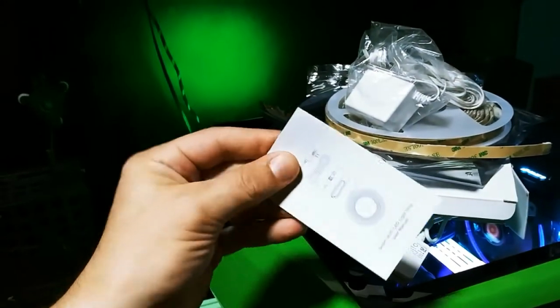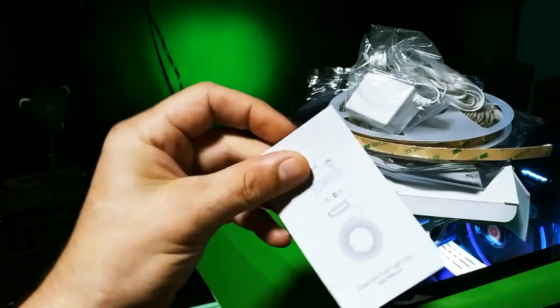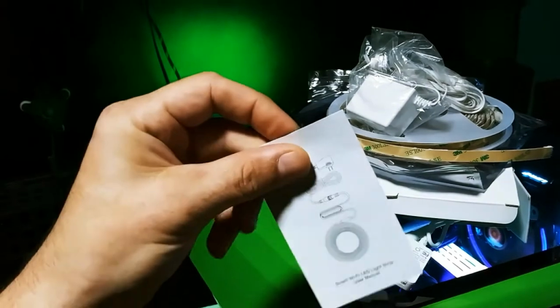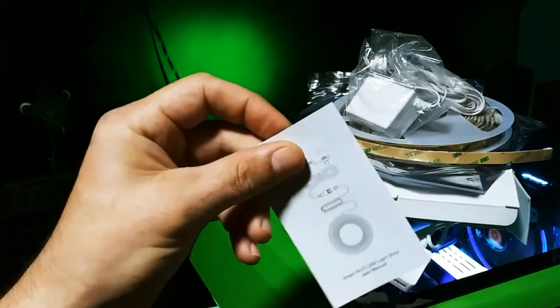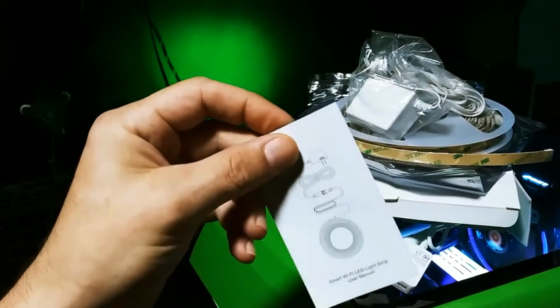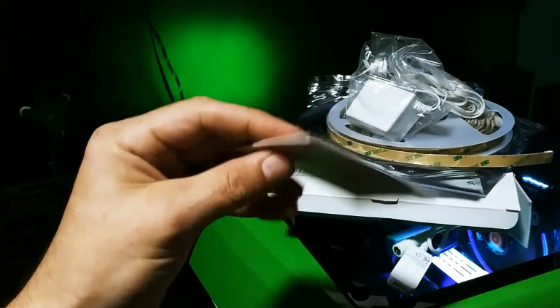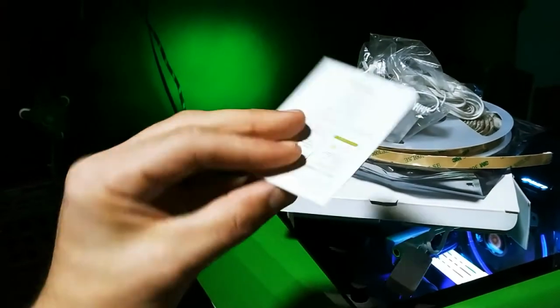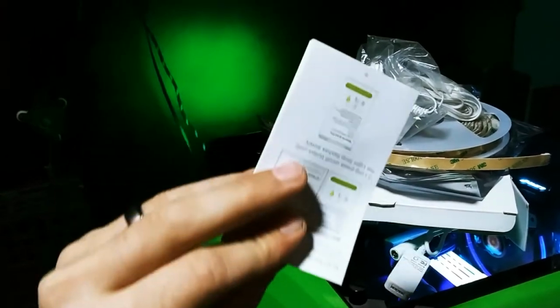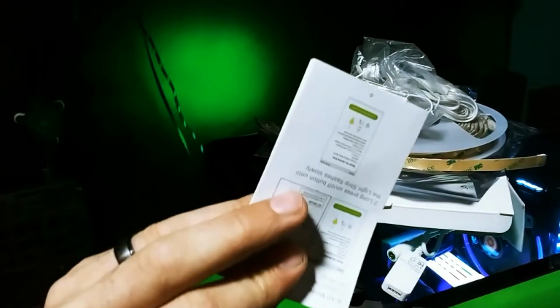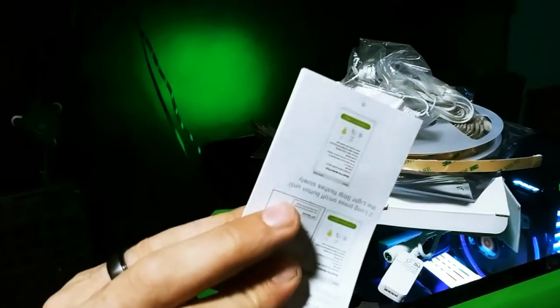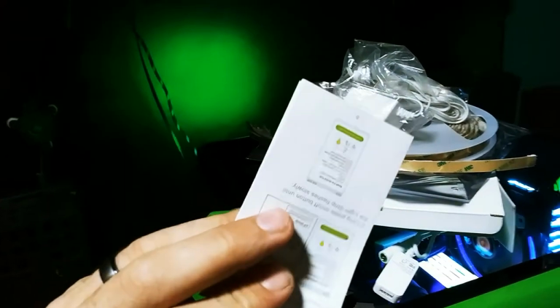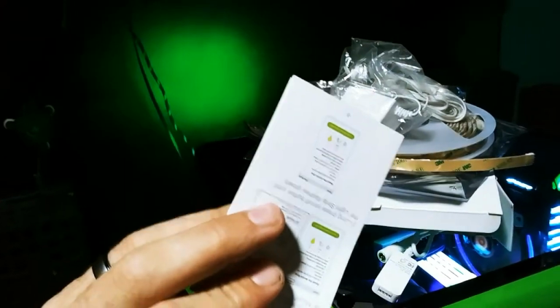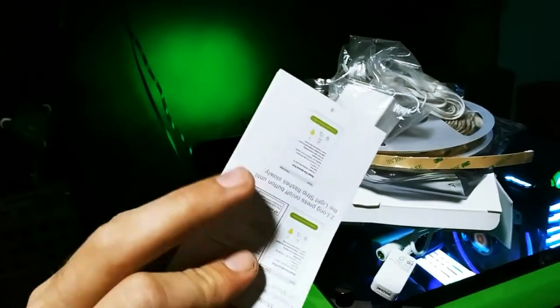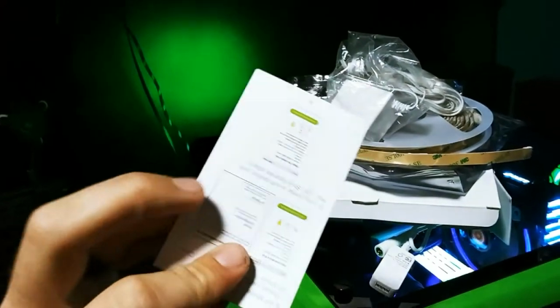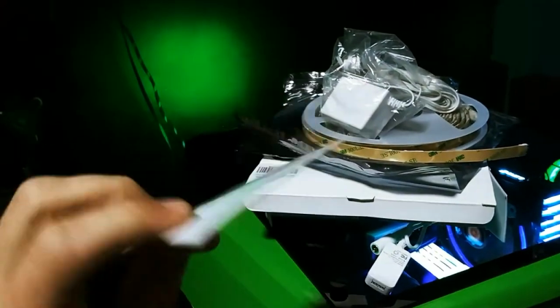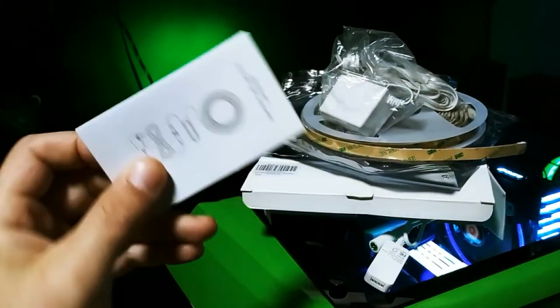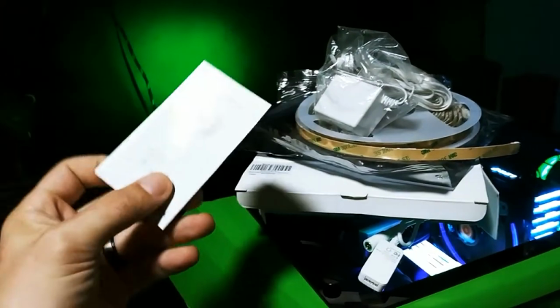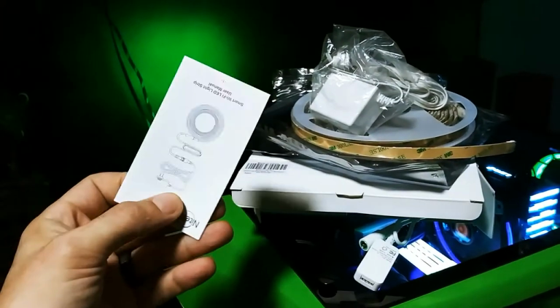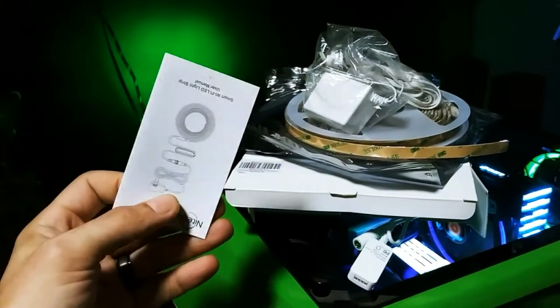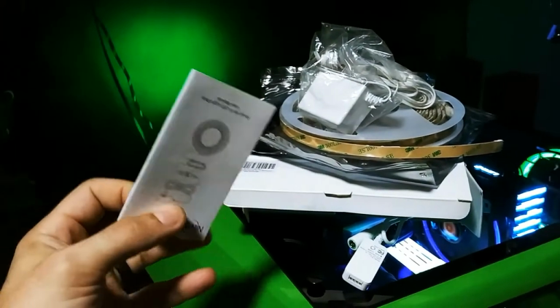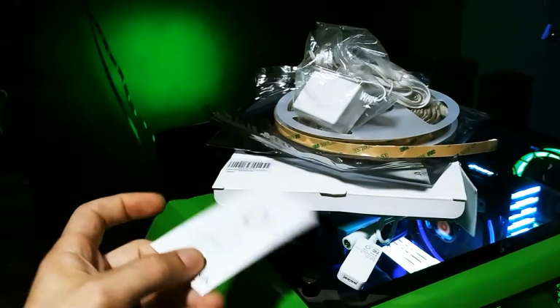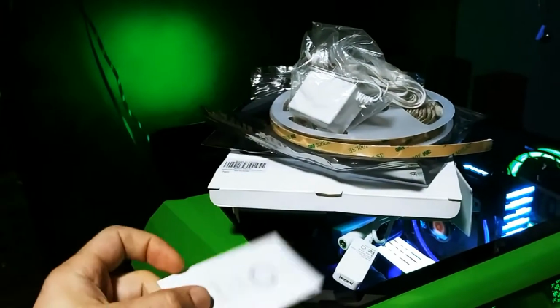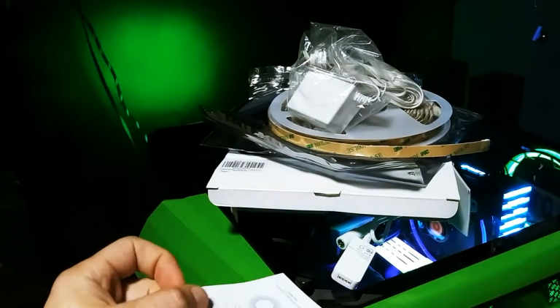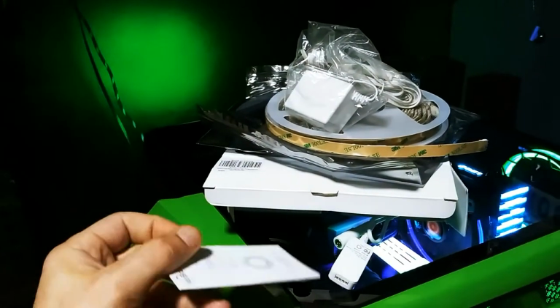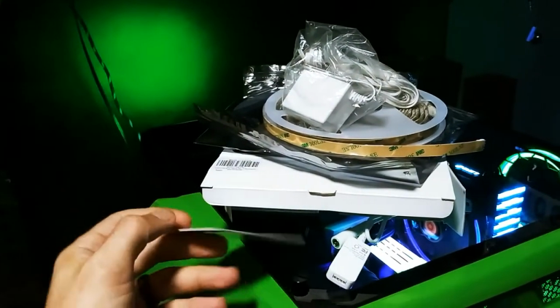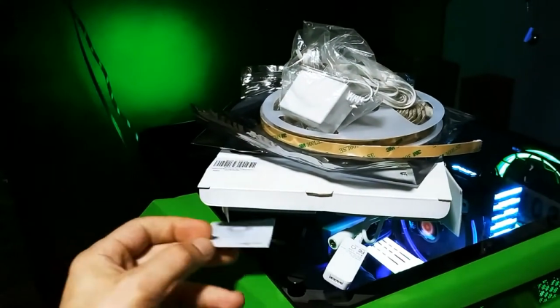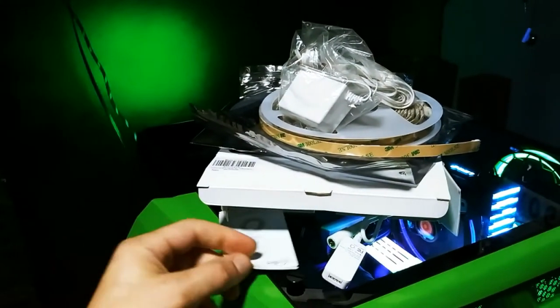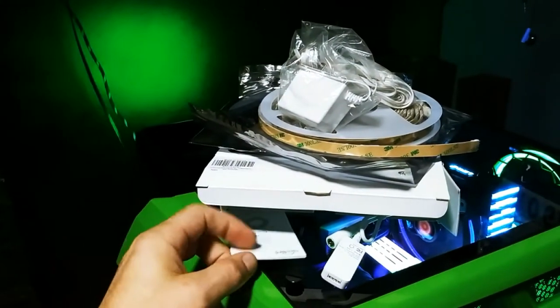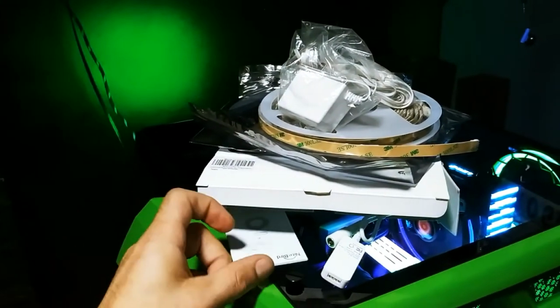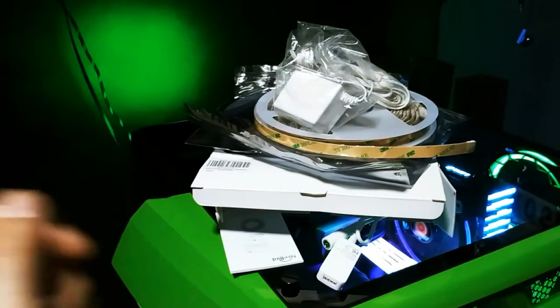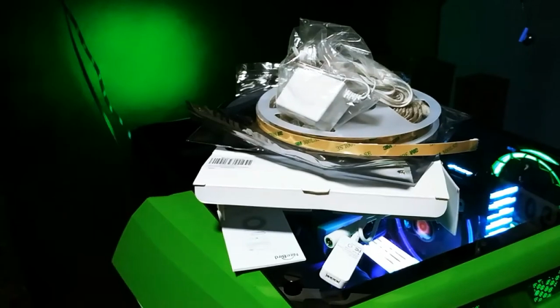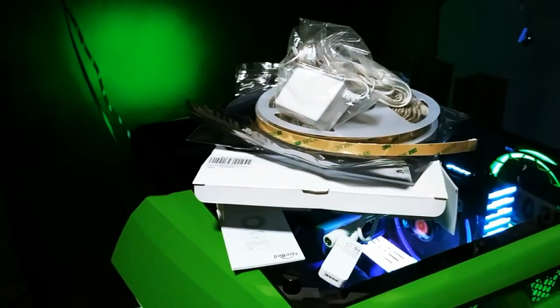There's also an instruction manual included in the box.